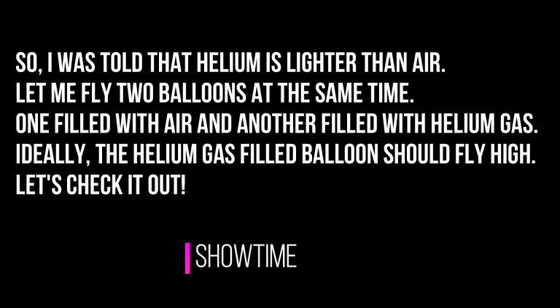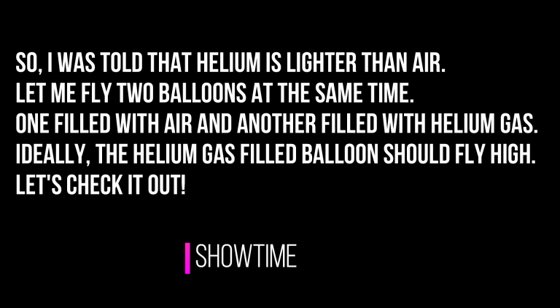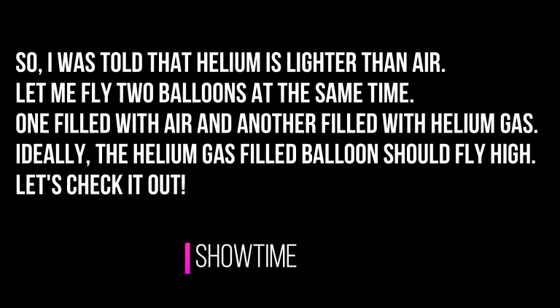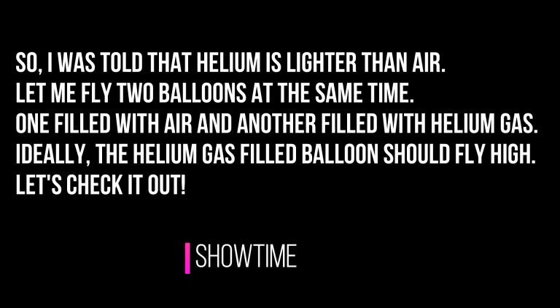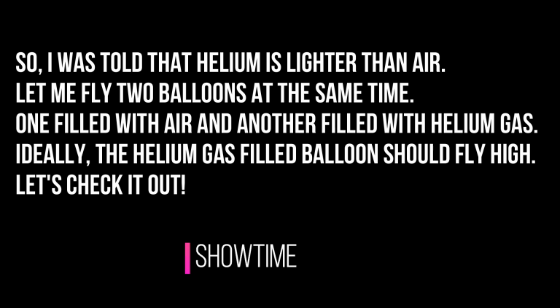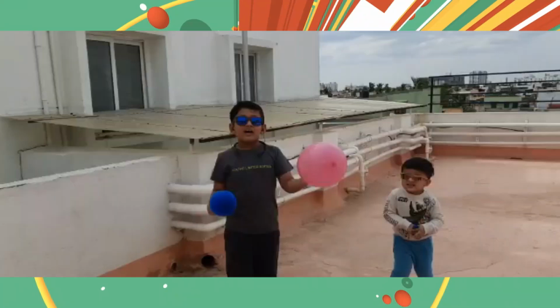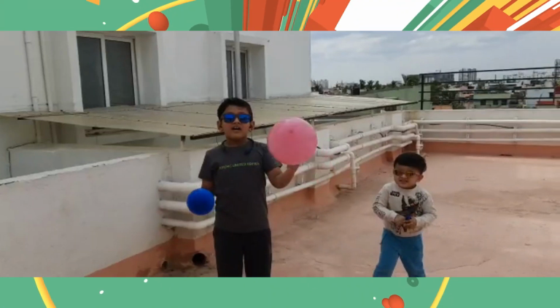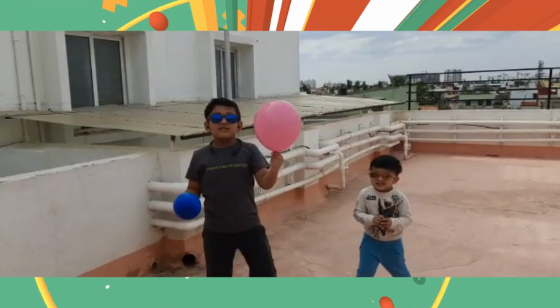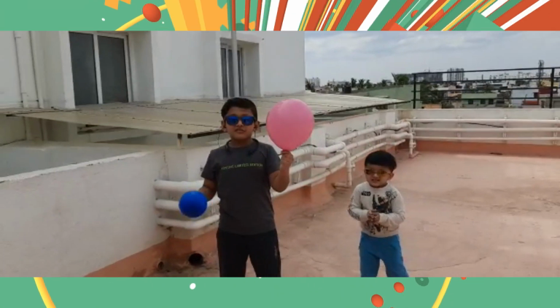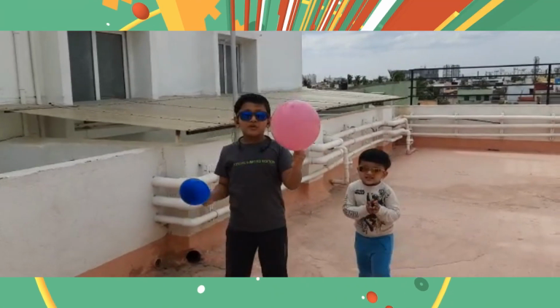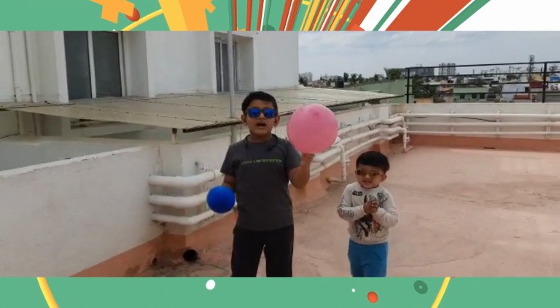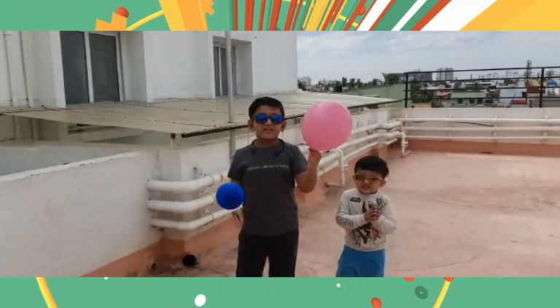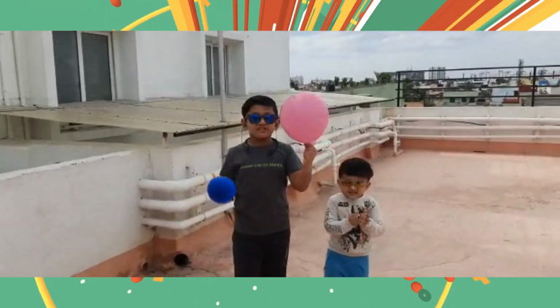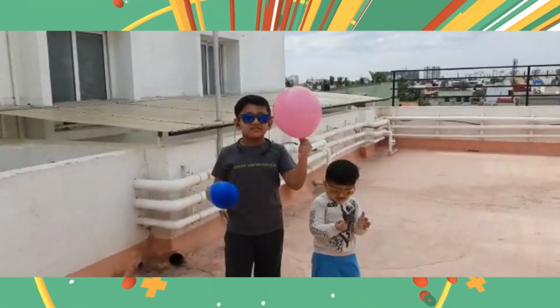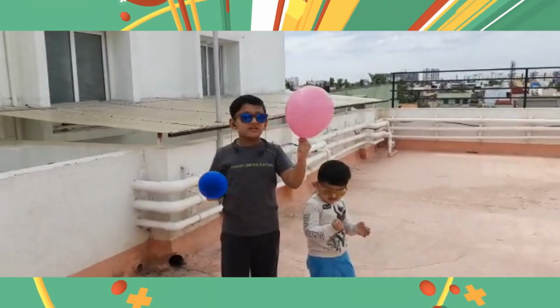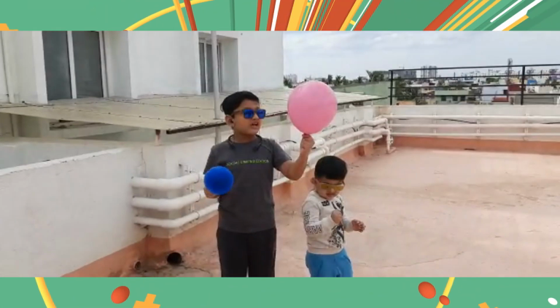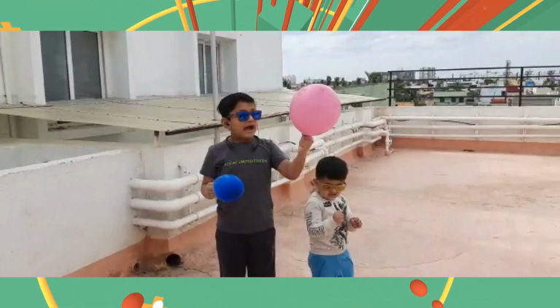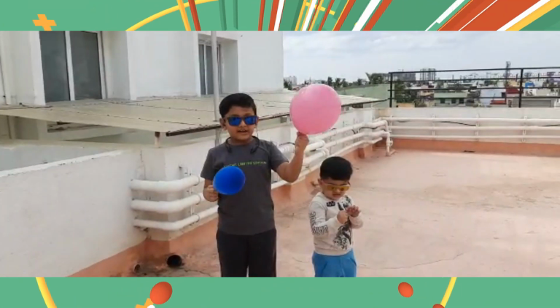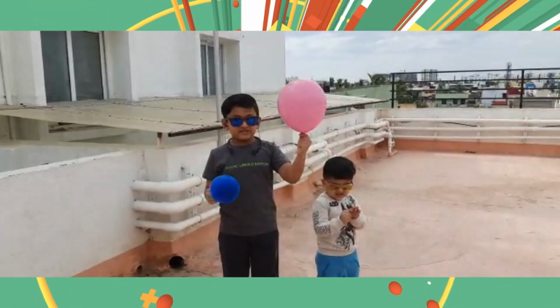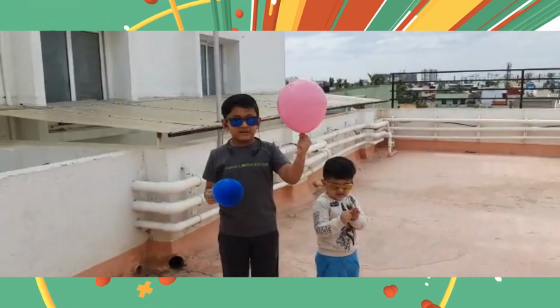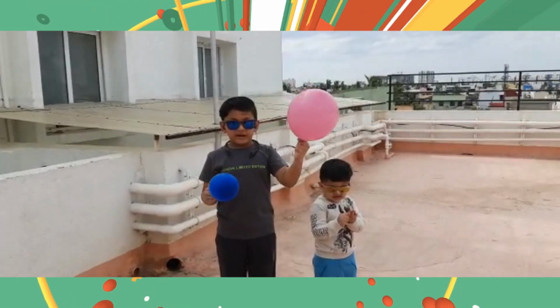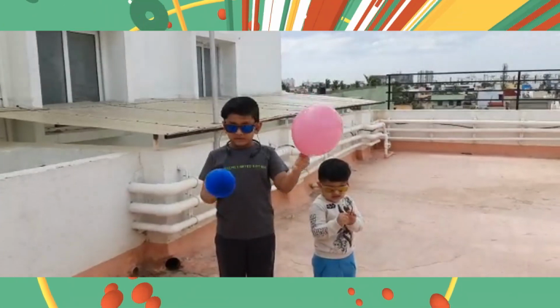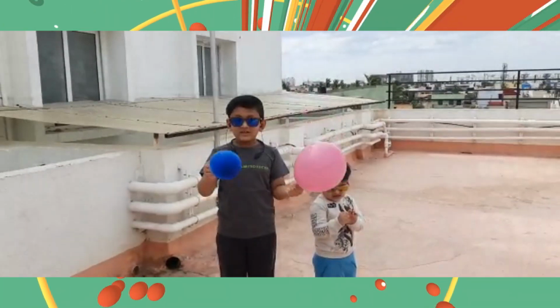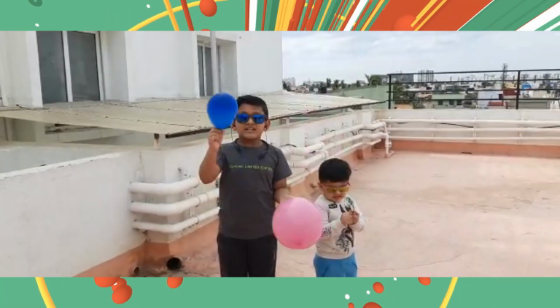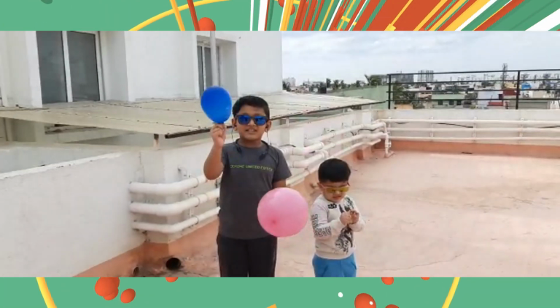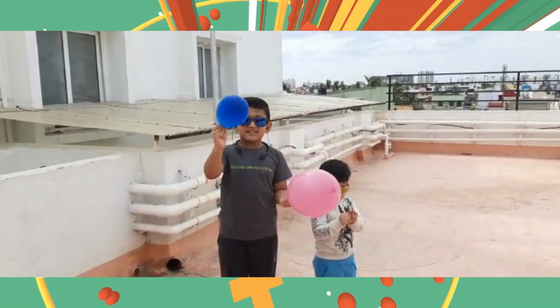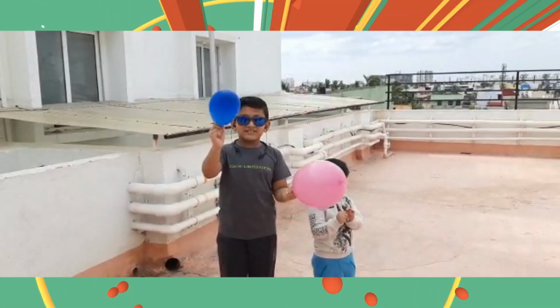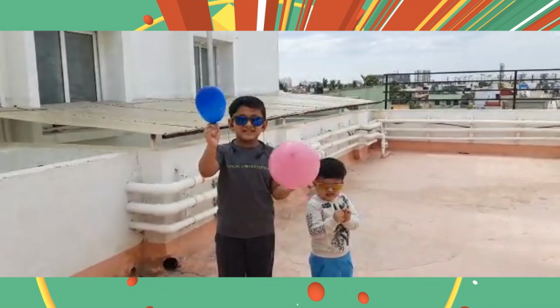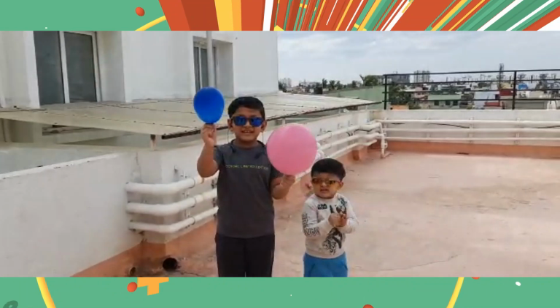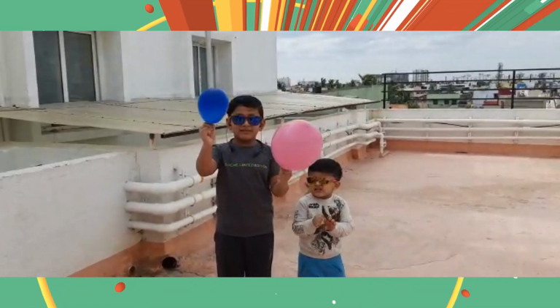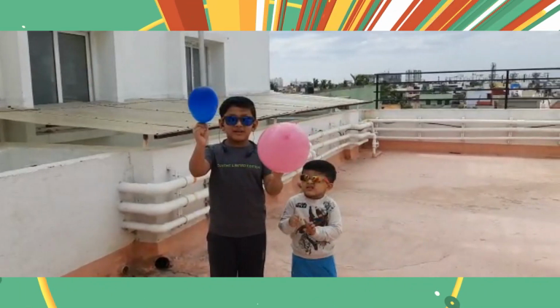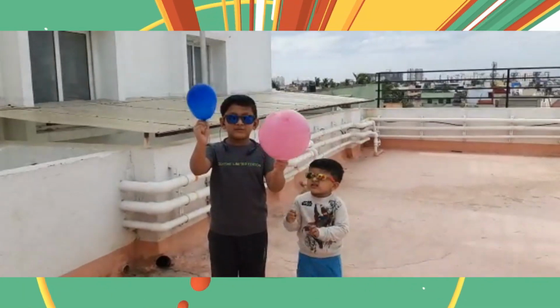So guys, this is a hydrogen balloon. This is a helium balloon.